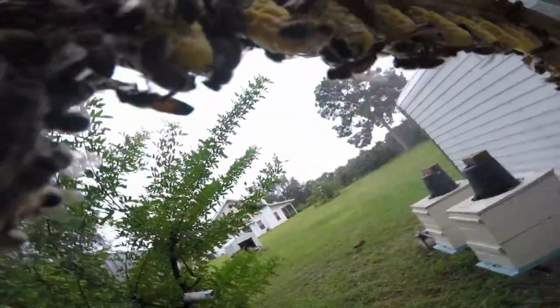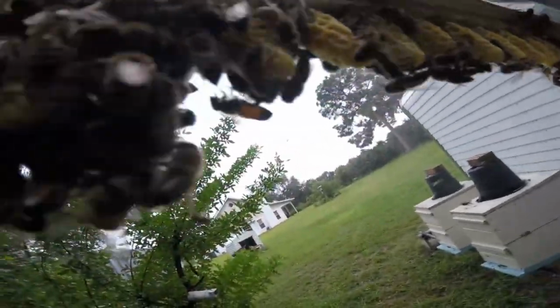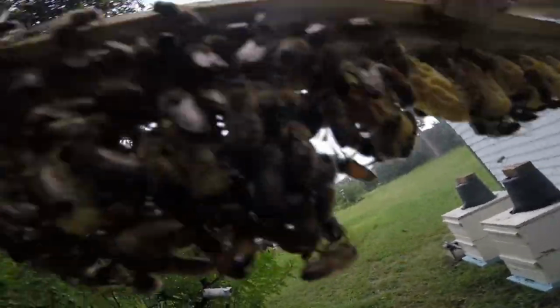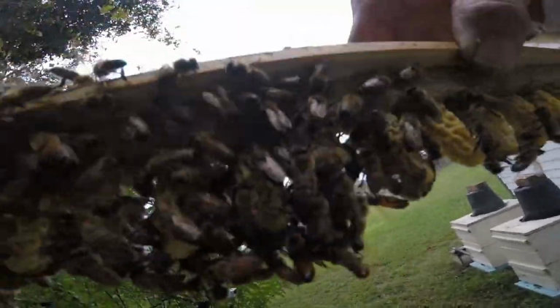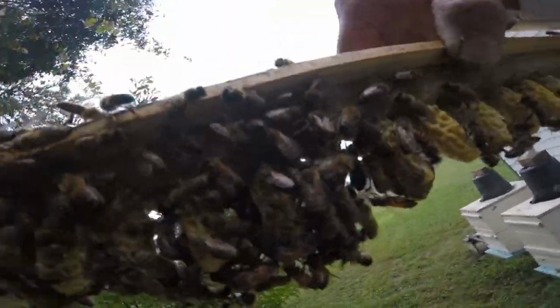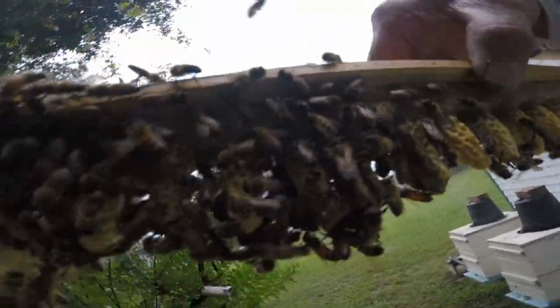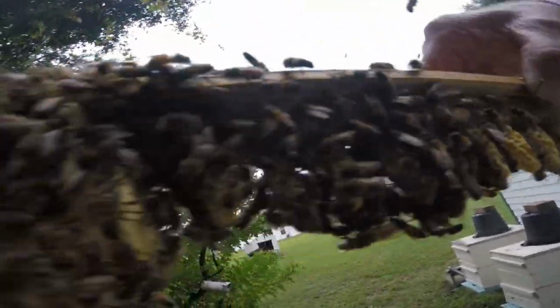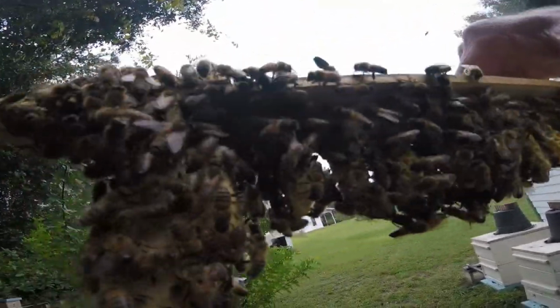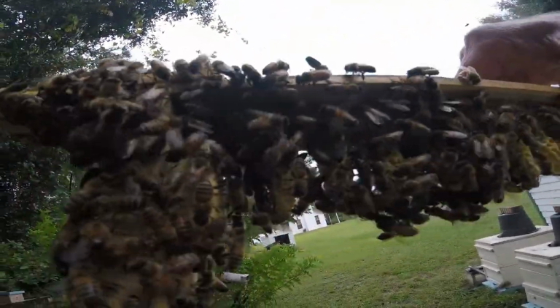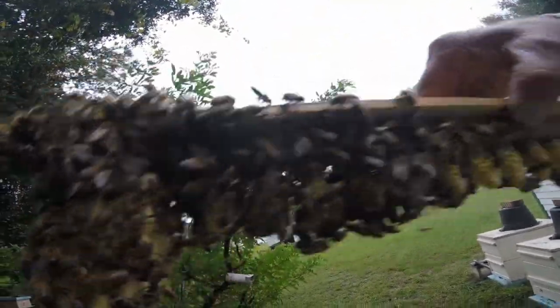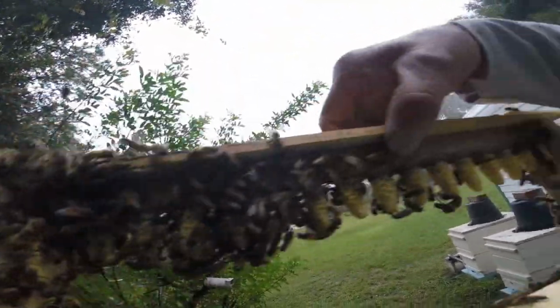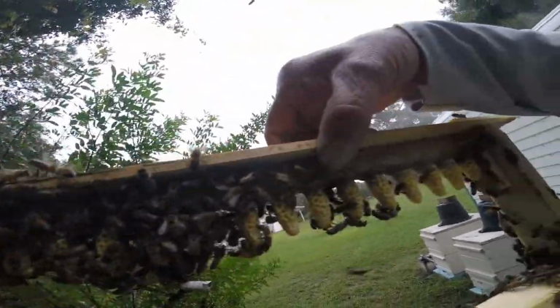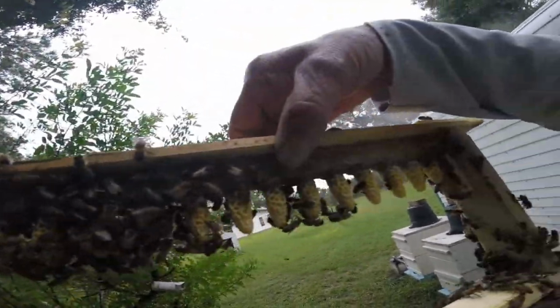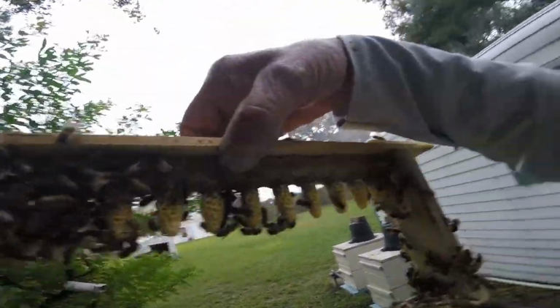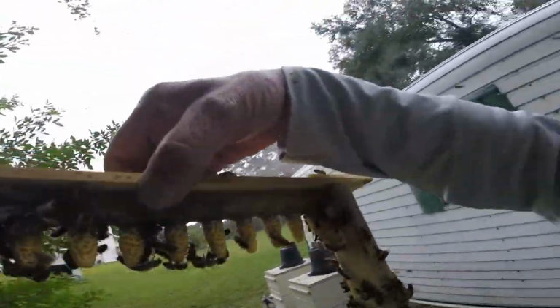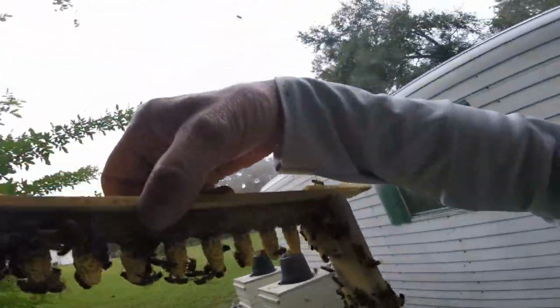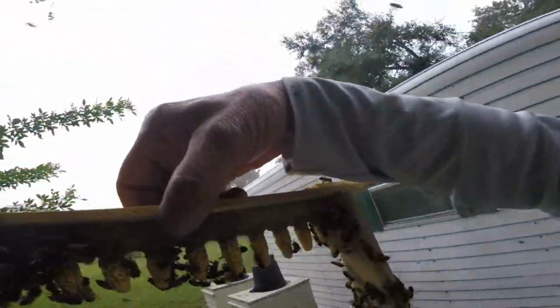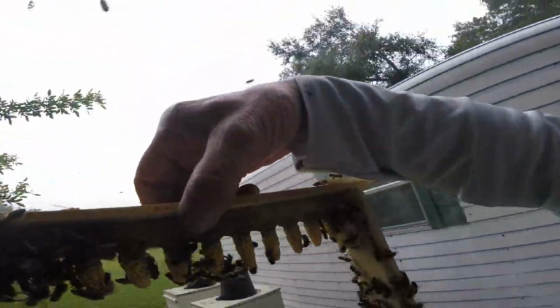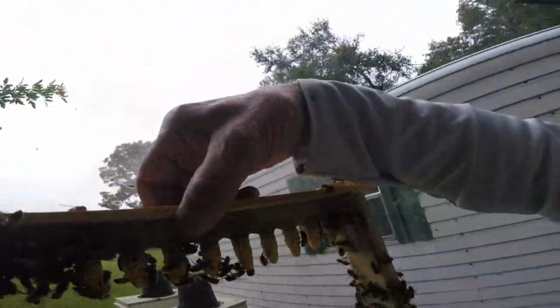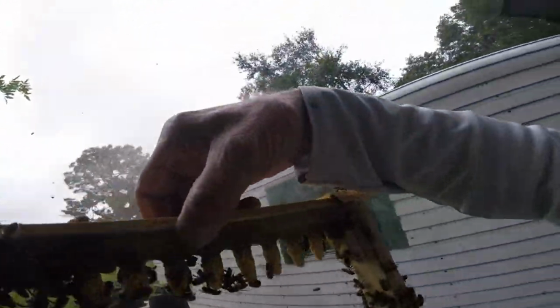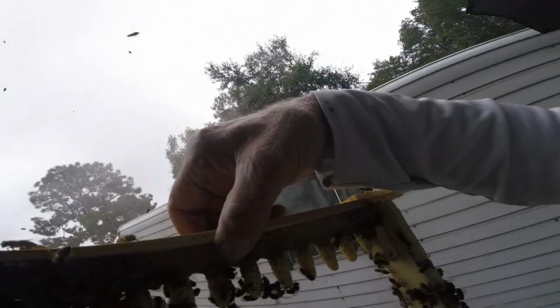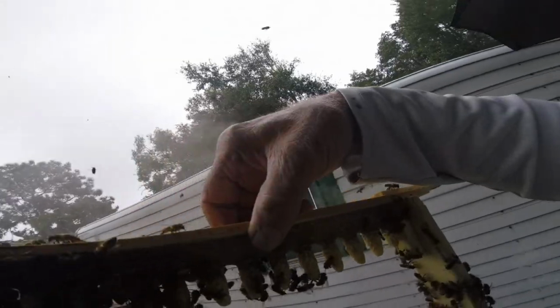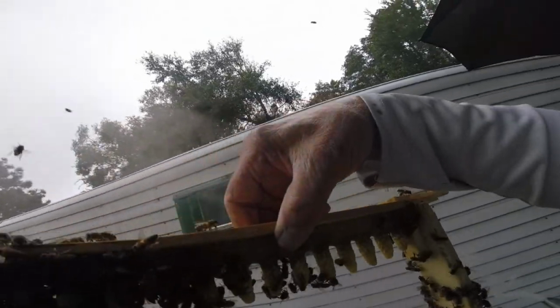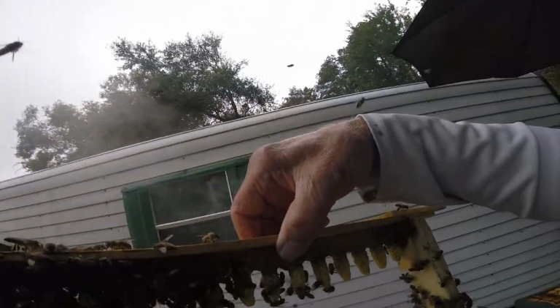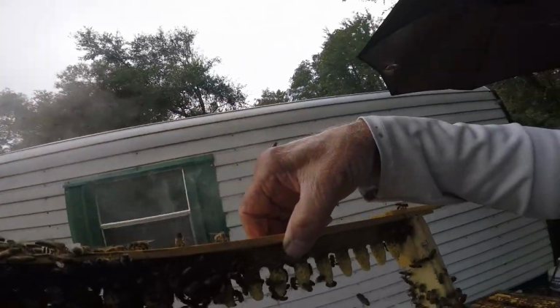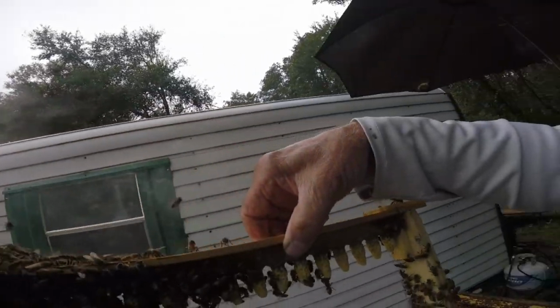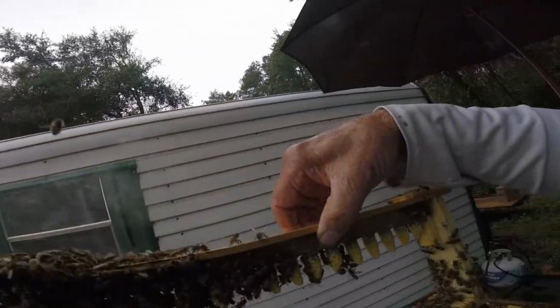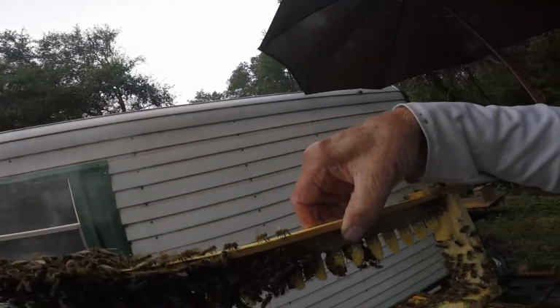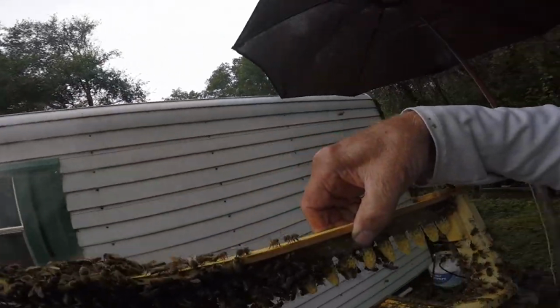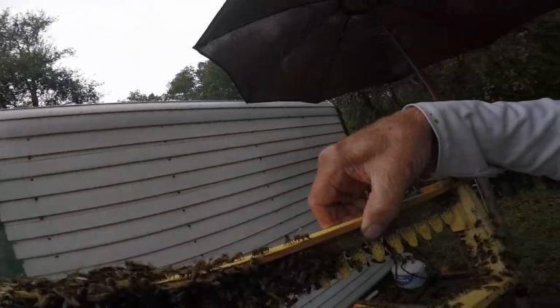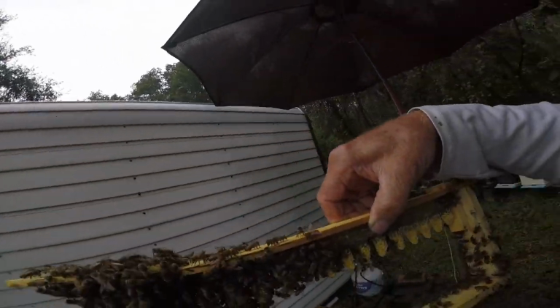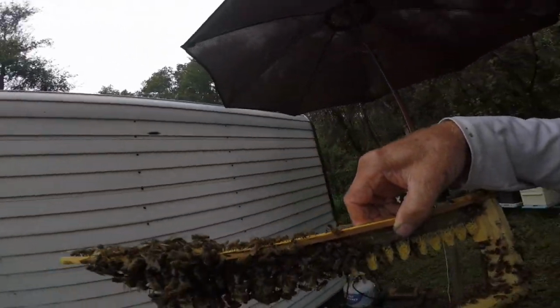They're all capped. Day four, capped off. Very fragile, okay? We've got to be careful here.